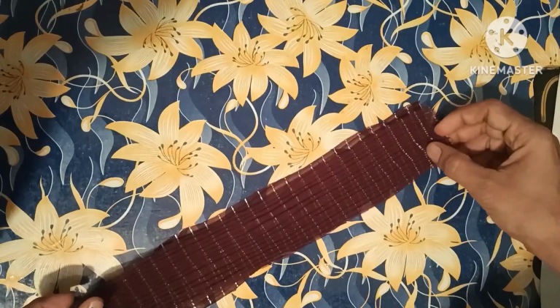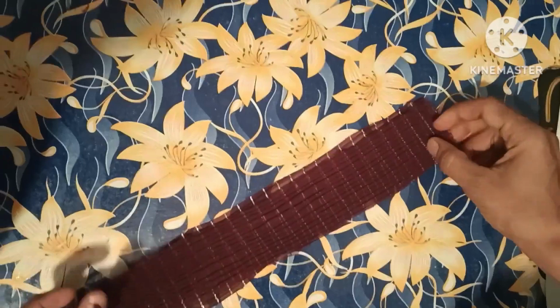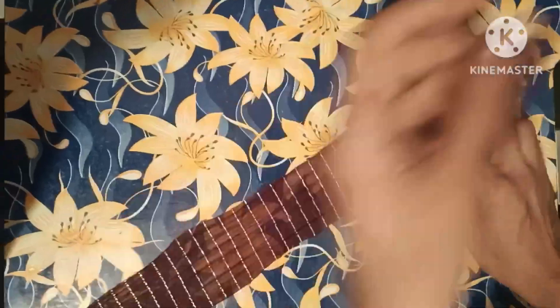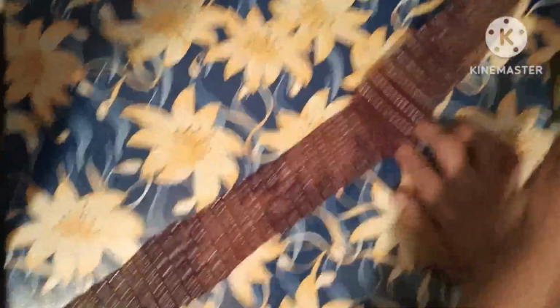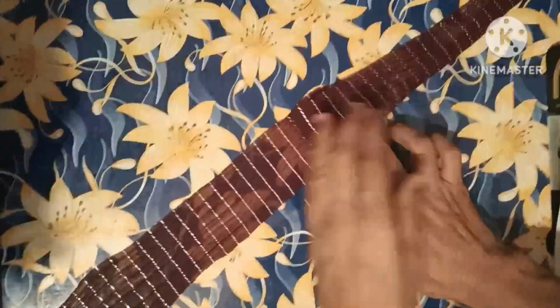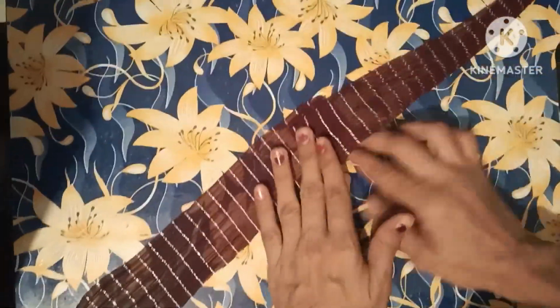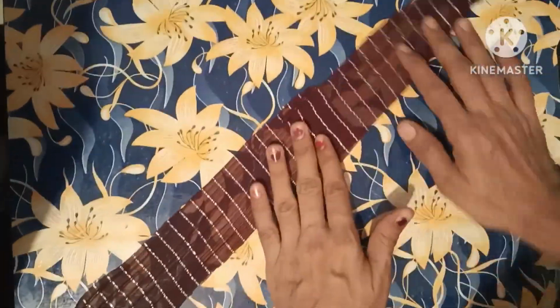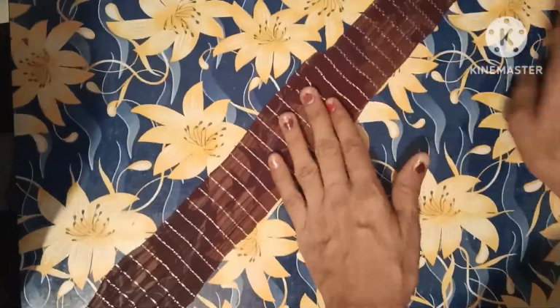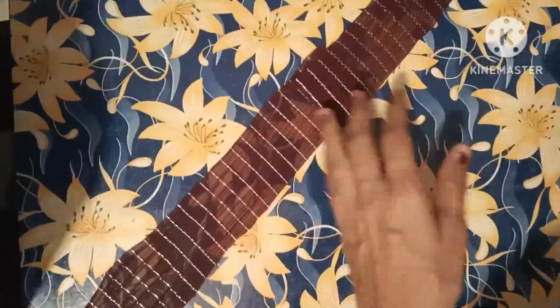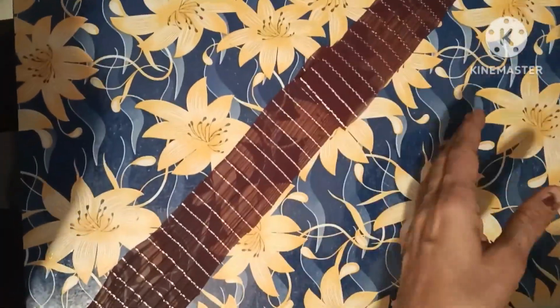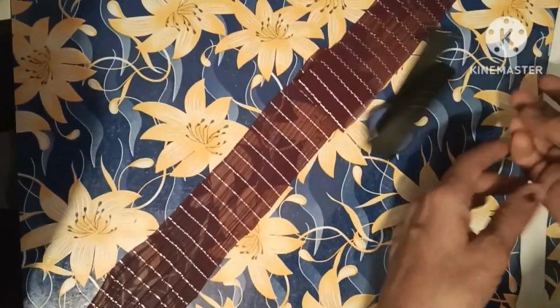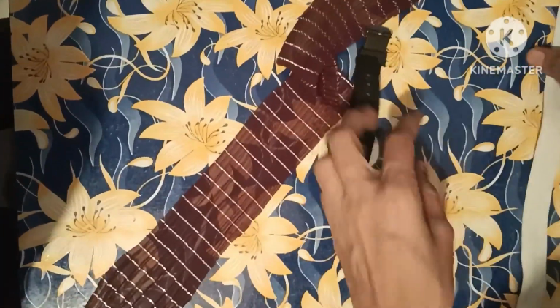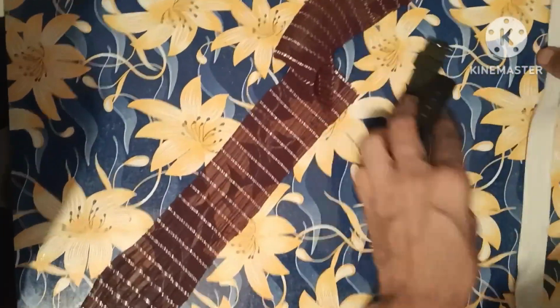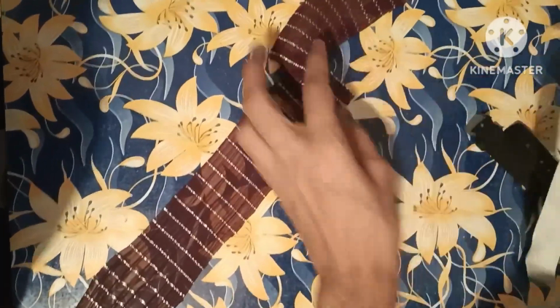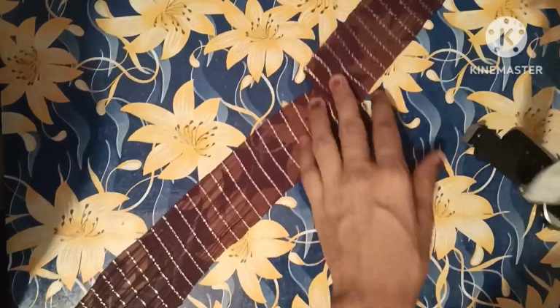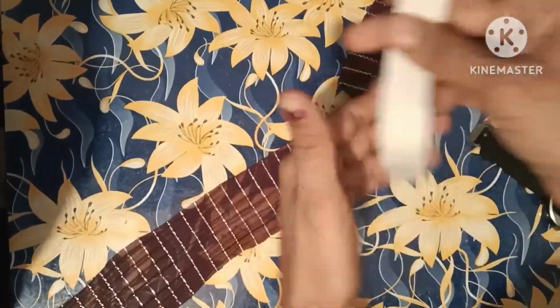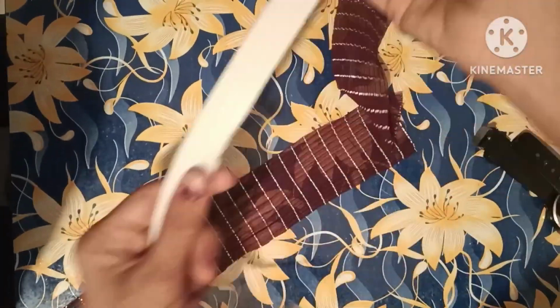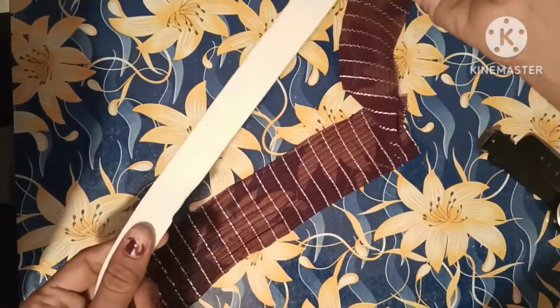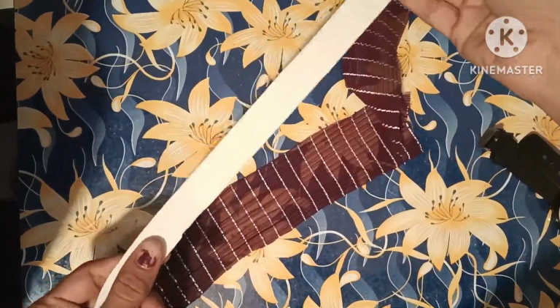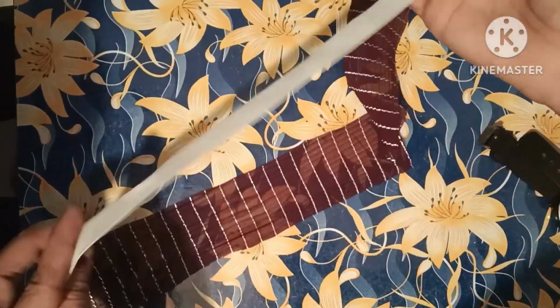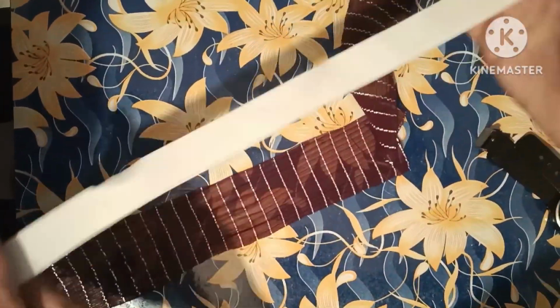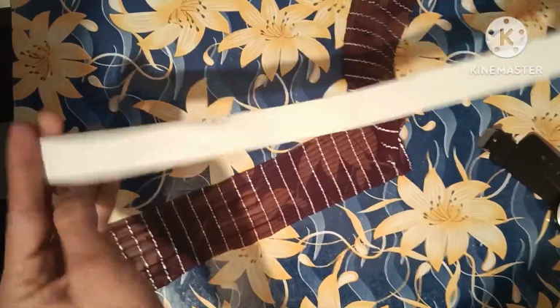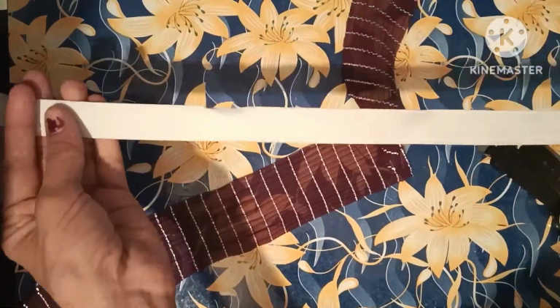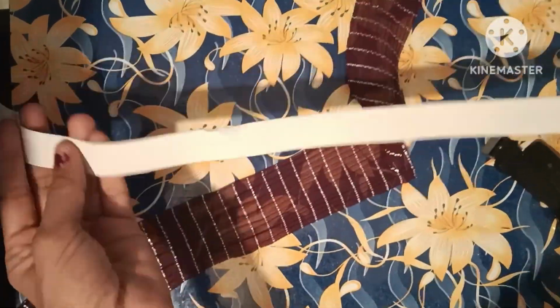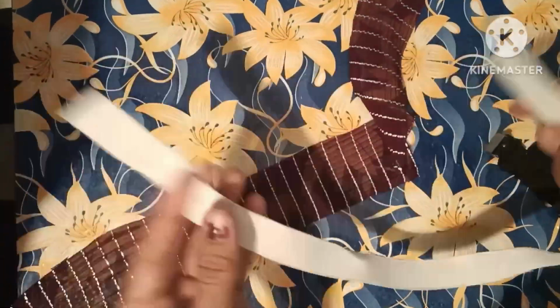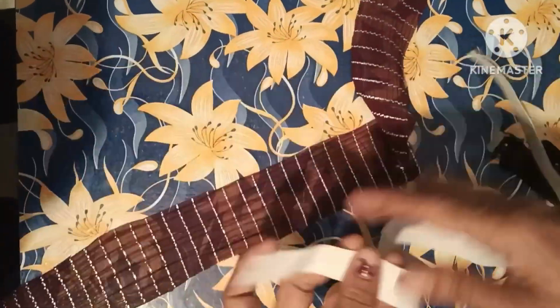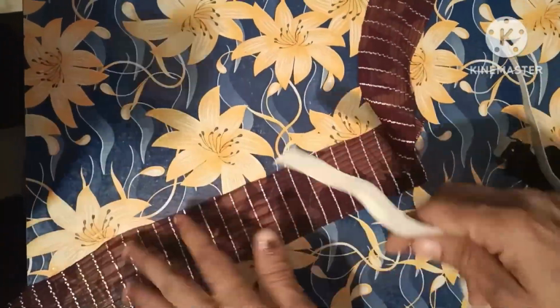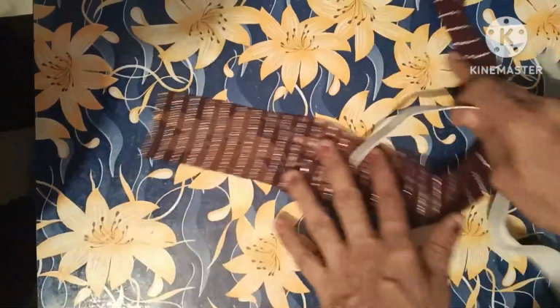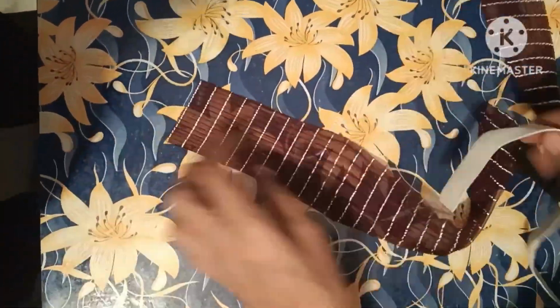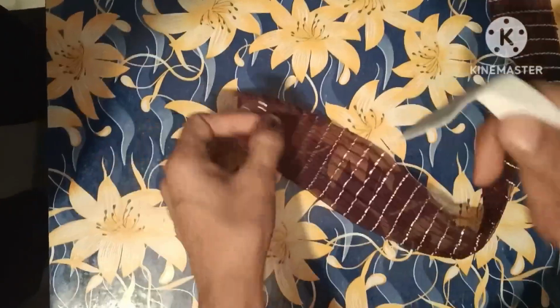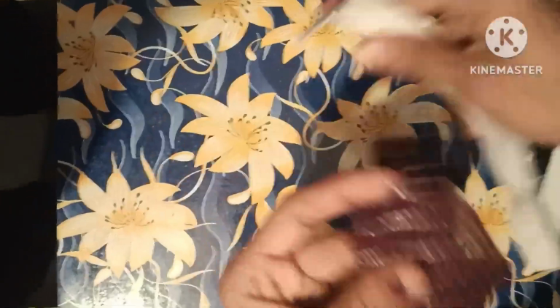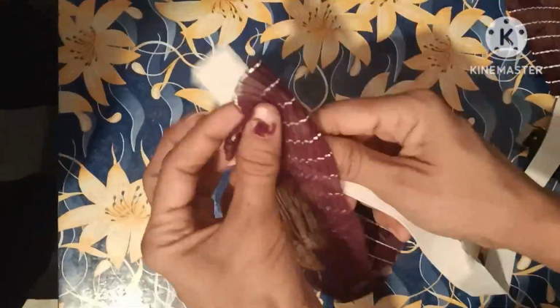Hello friends, I am going to make a hair belt. I am going to cut the hair belt and cut the elastic.